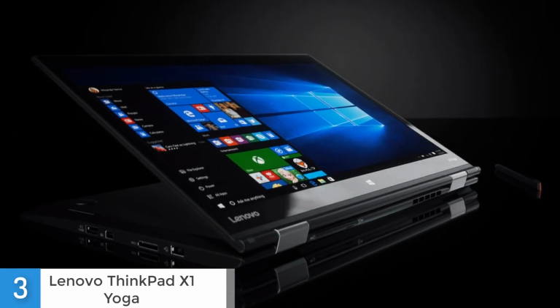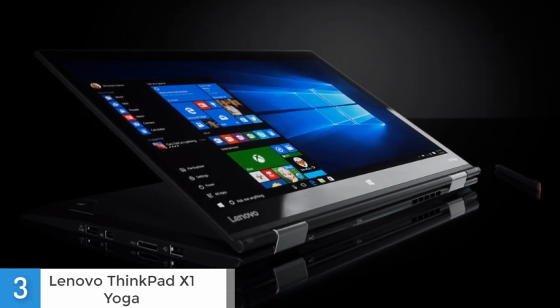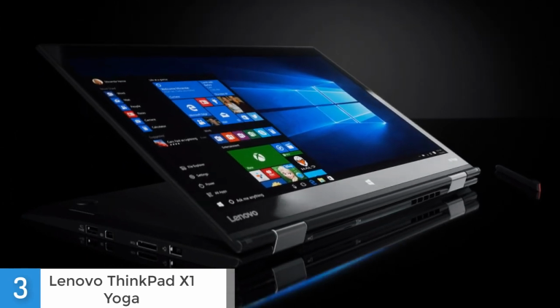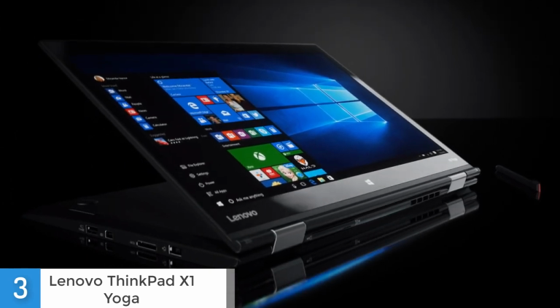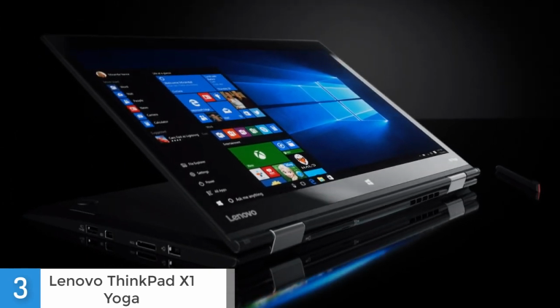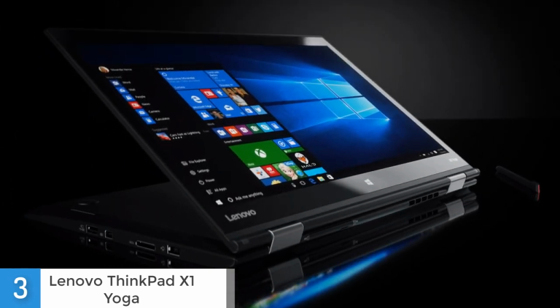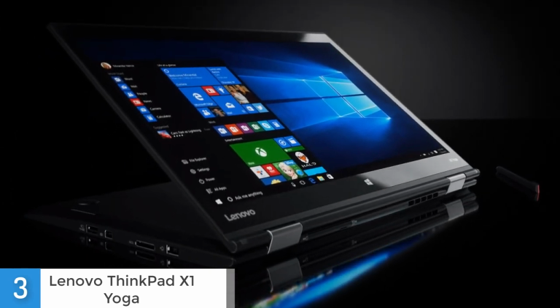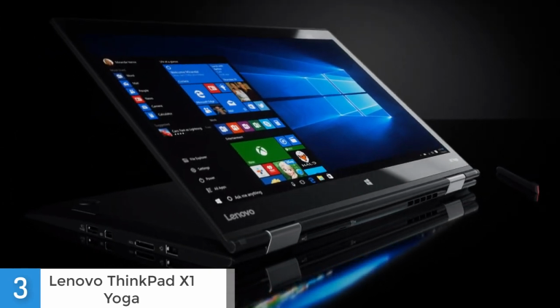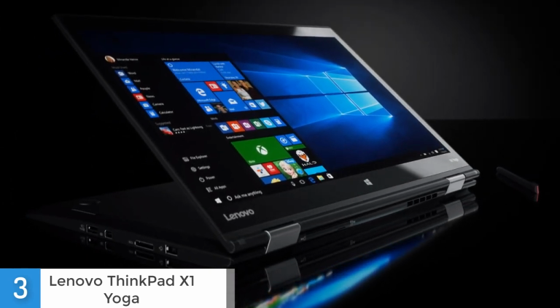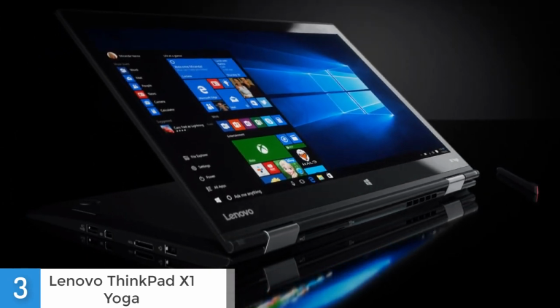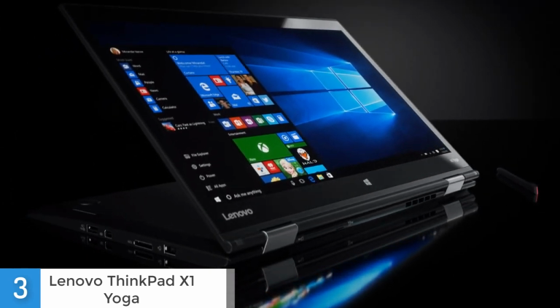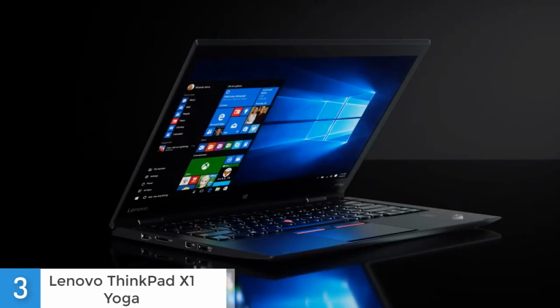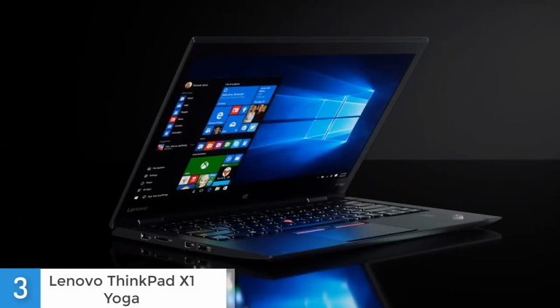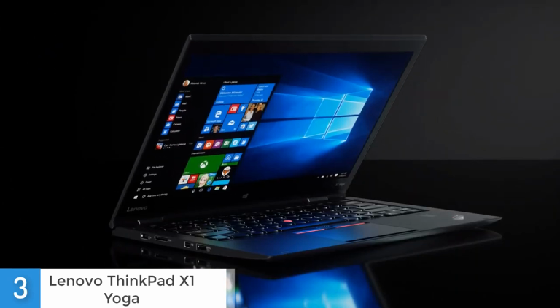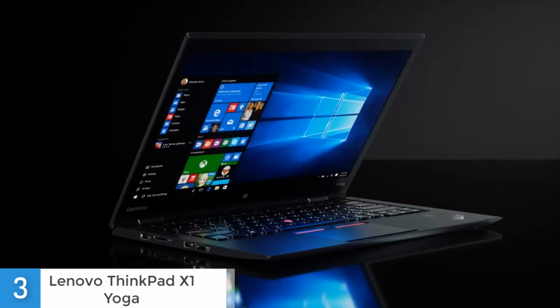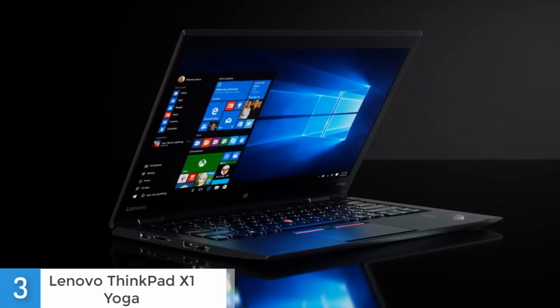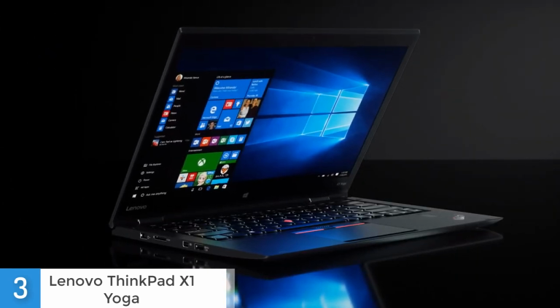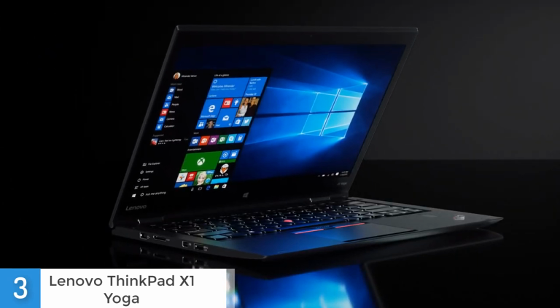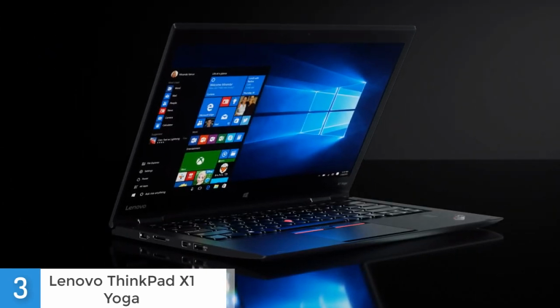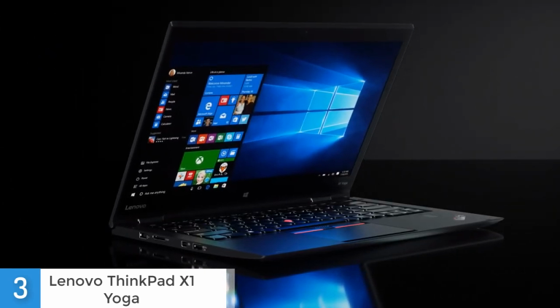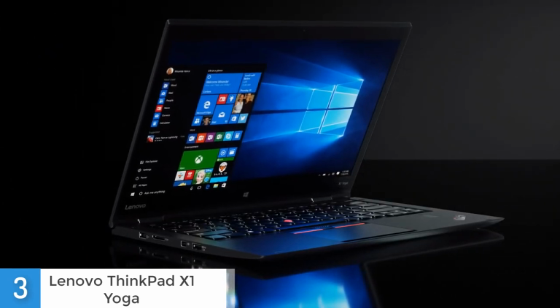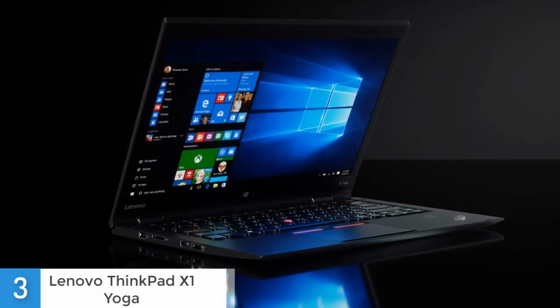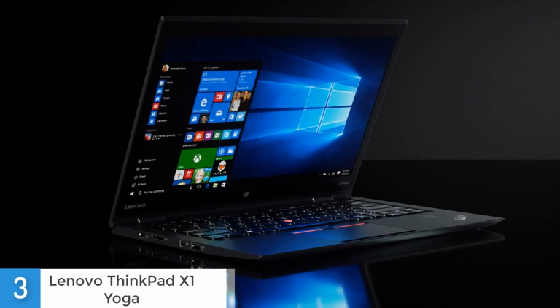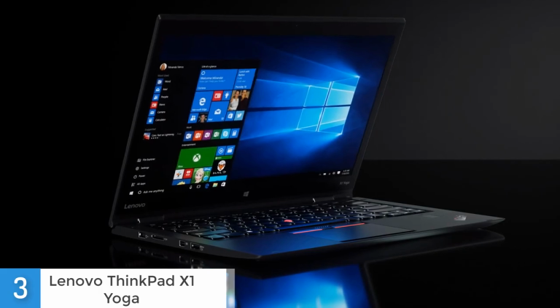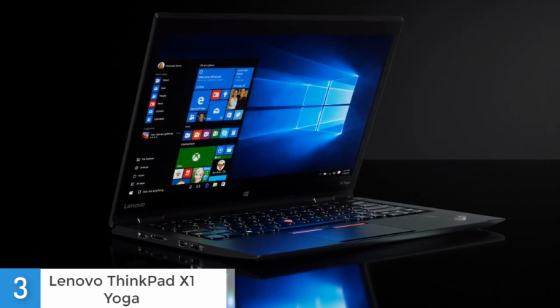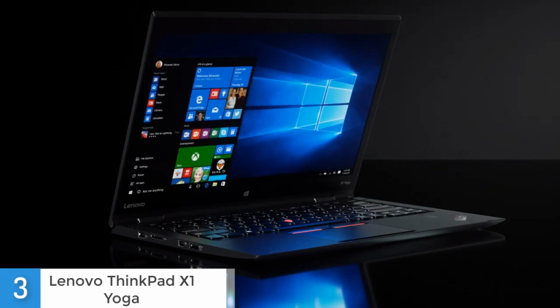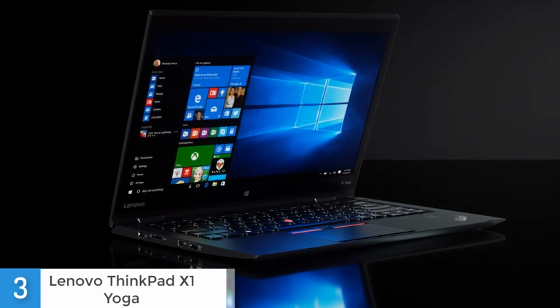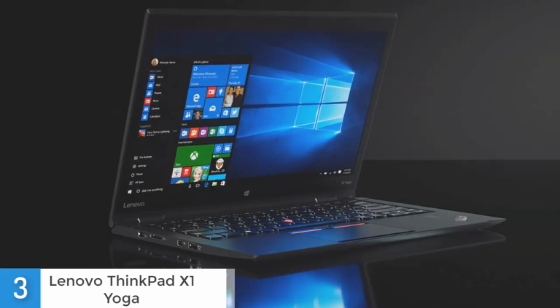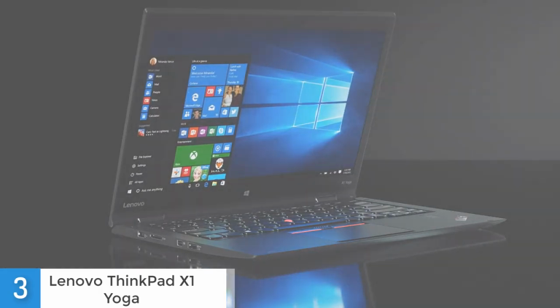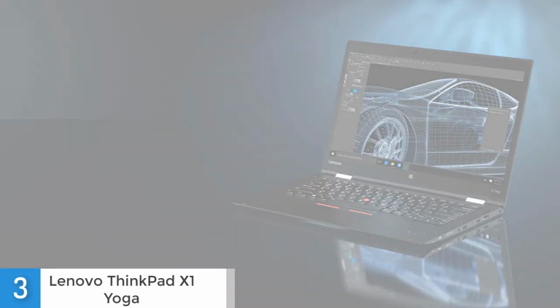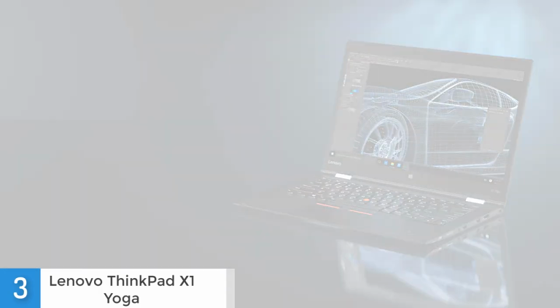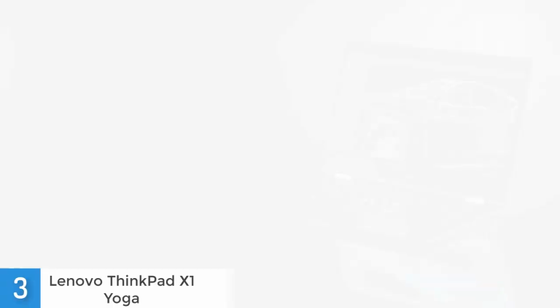Overall, I think this is a very nice laptop which has a ton of features. However, the price is a bit high compared to most laptops in the market.